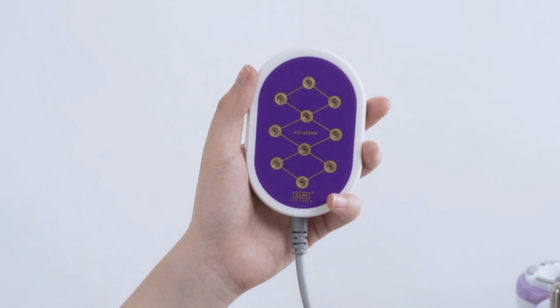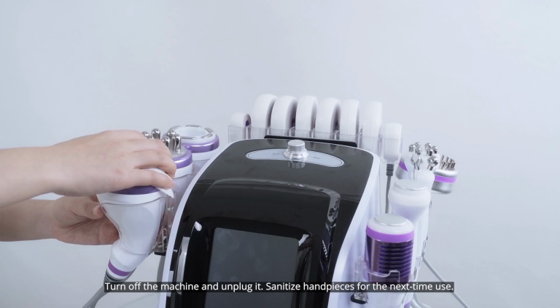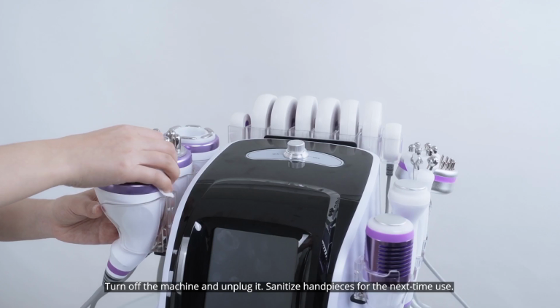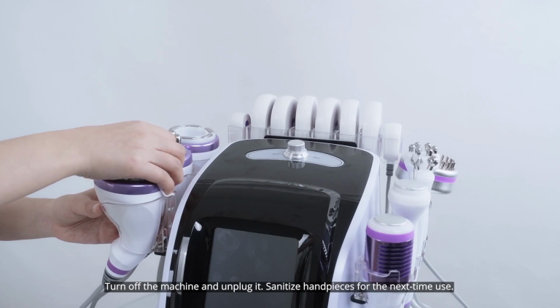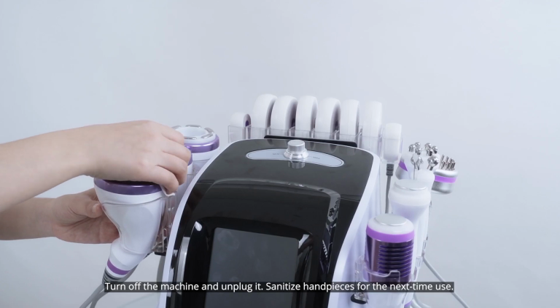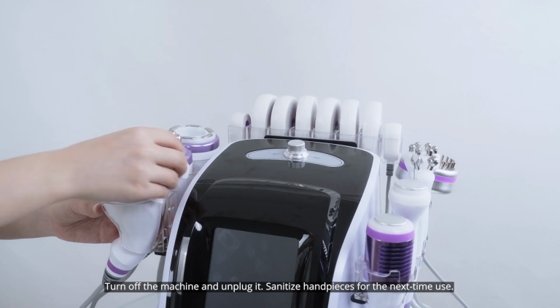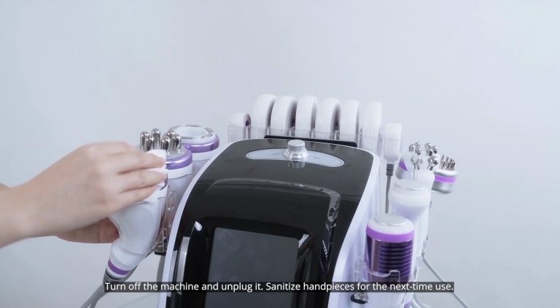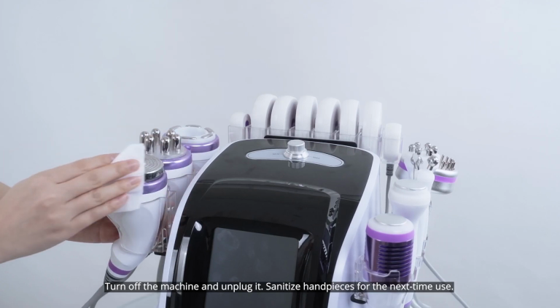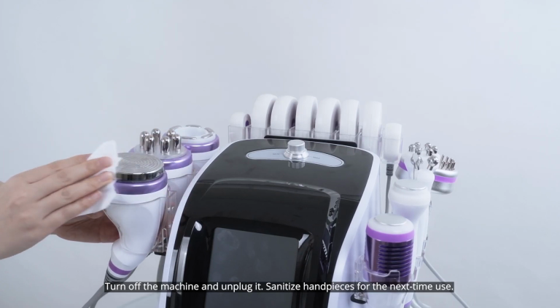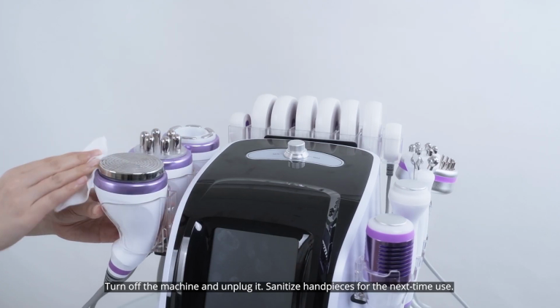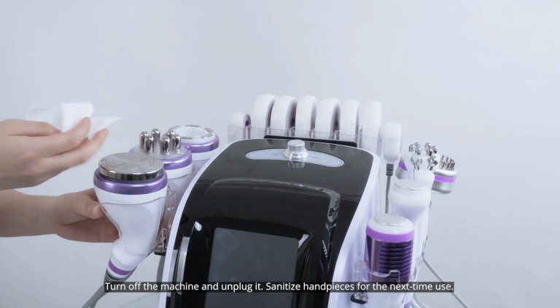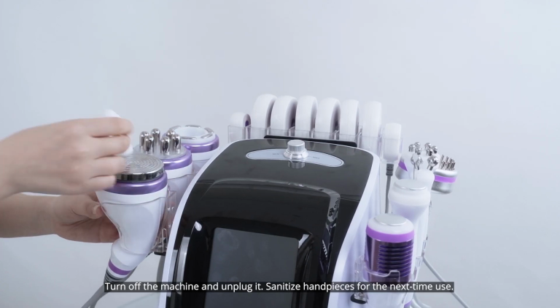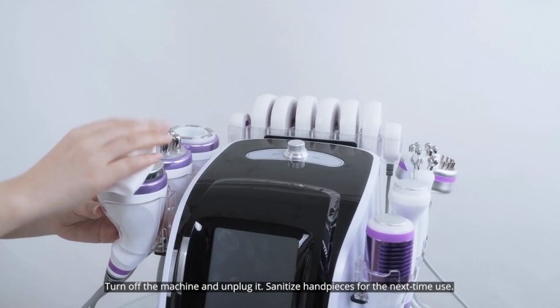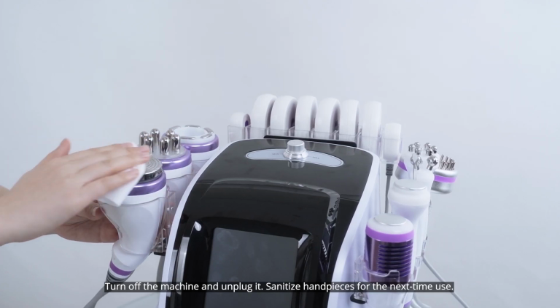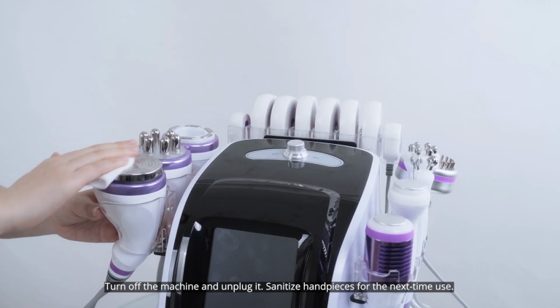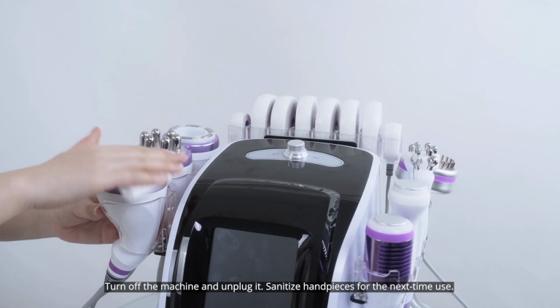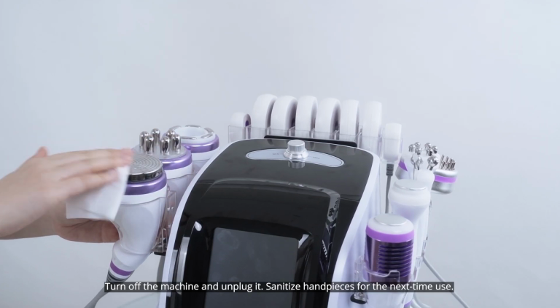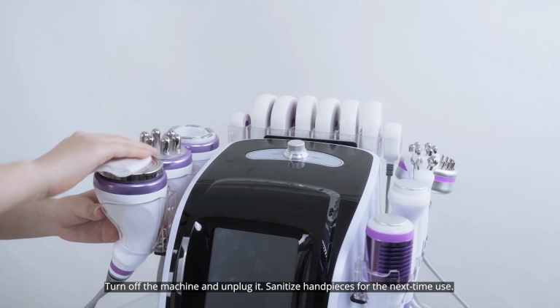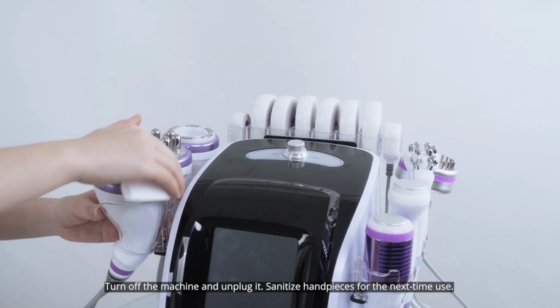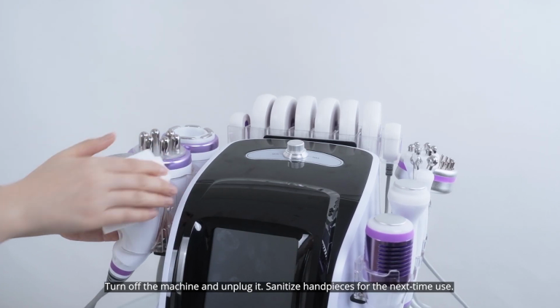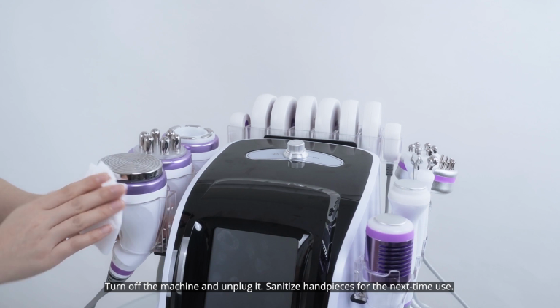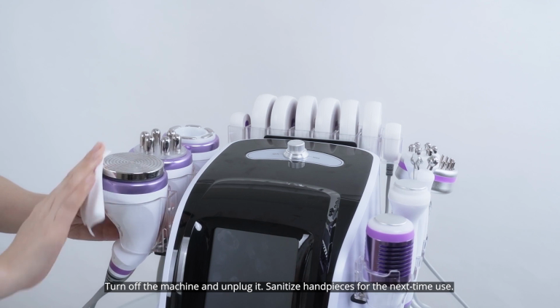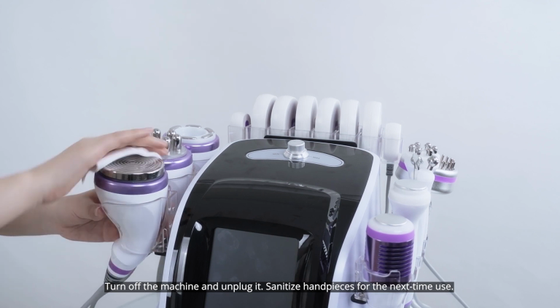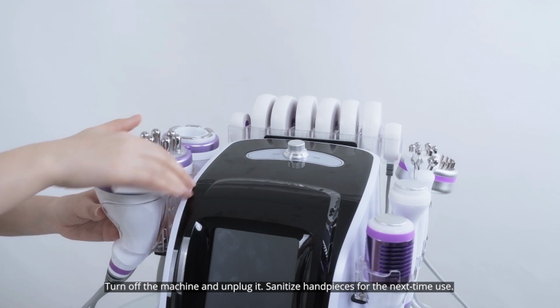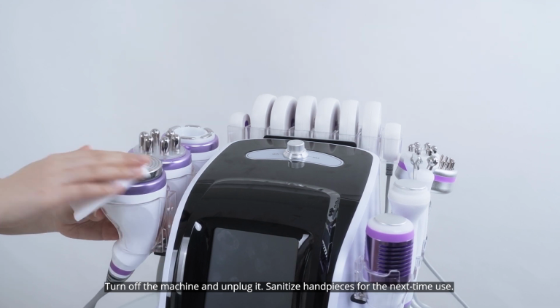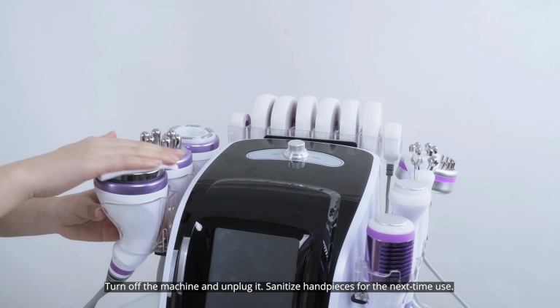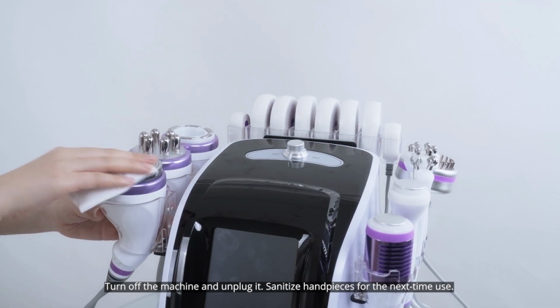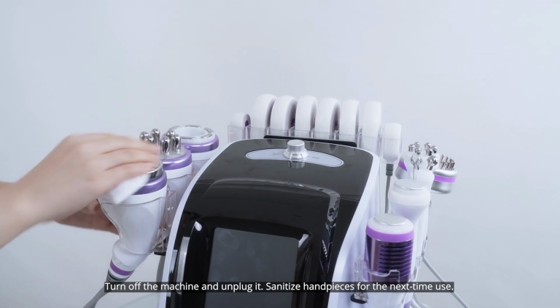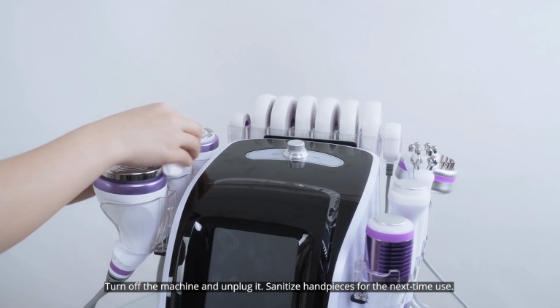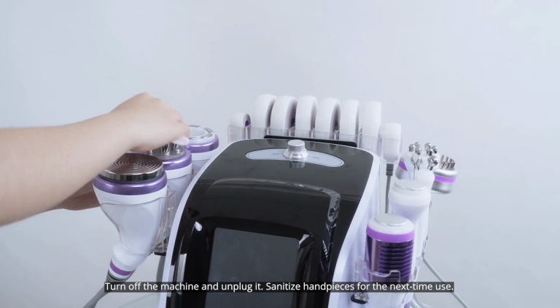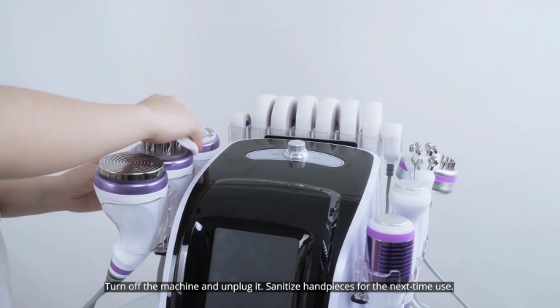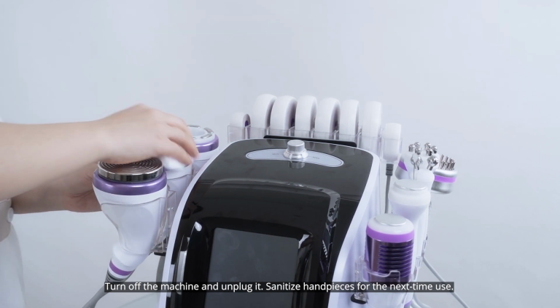Turn off the machine and unplug it. Sanitize the handpieces for next time use.